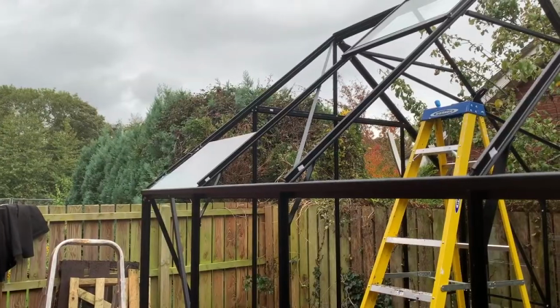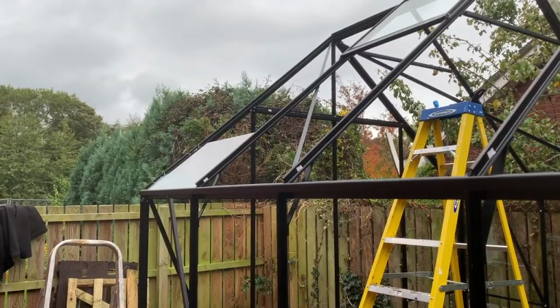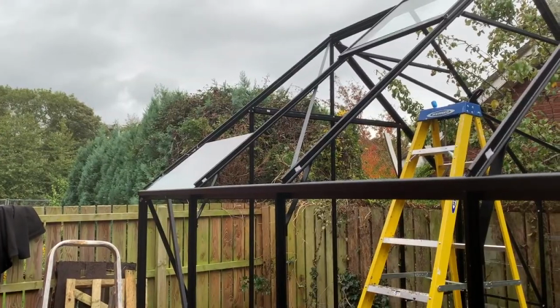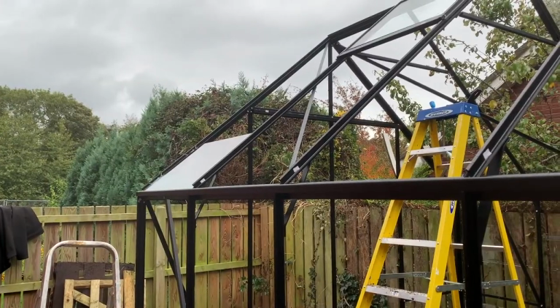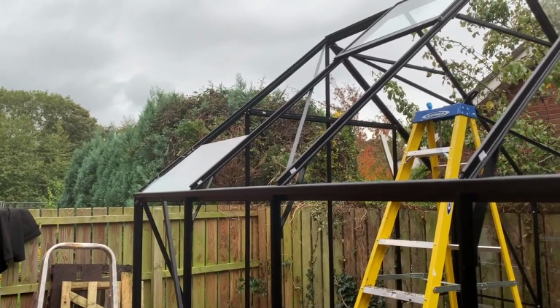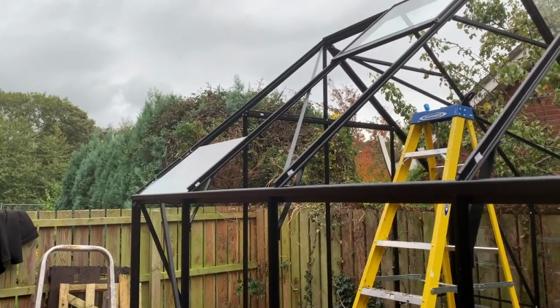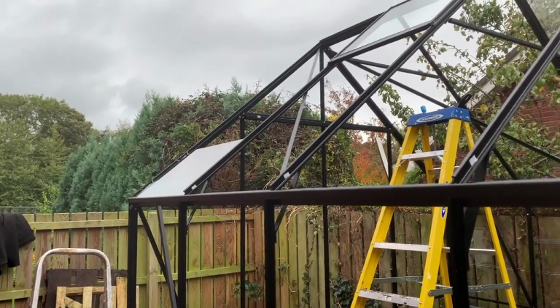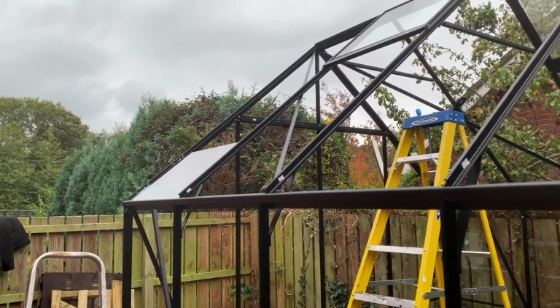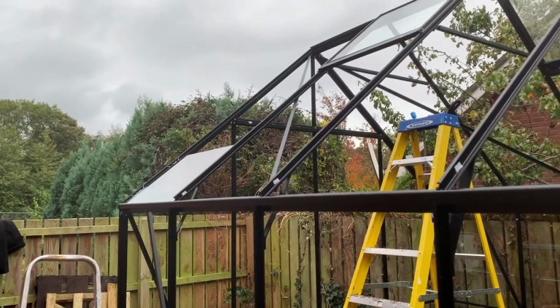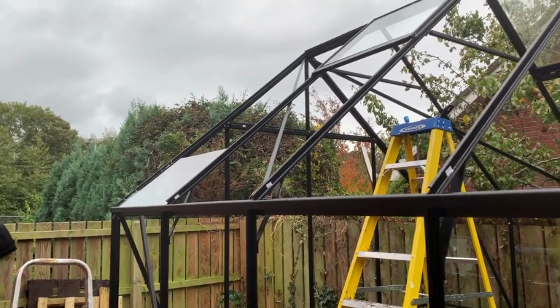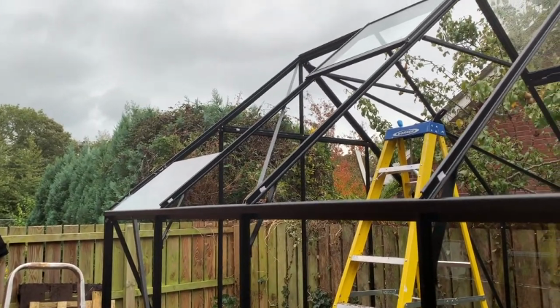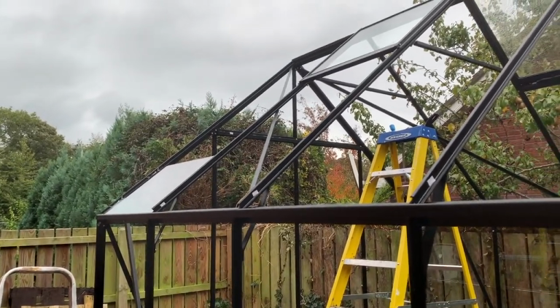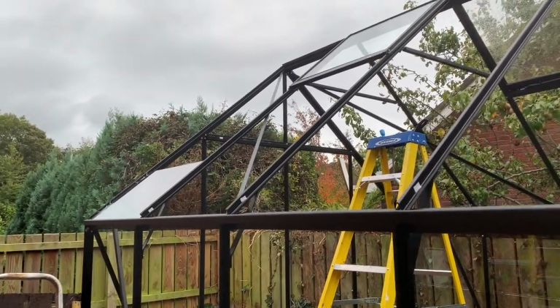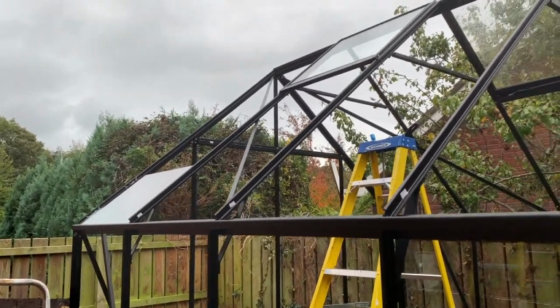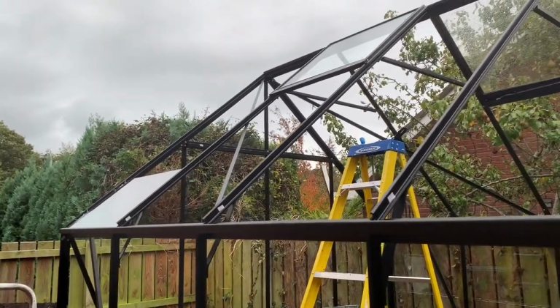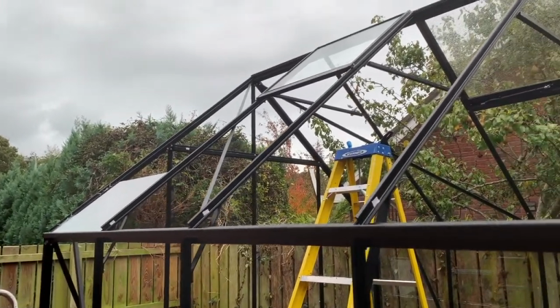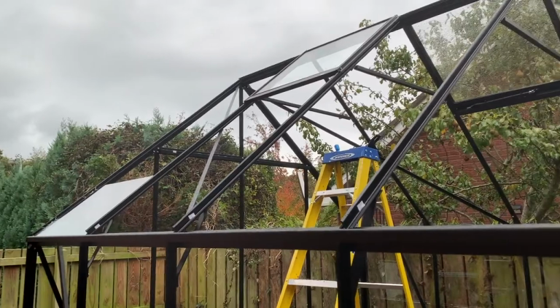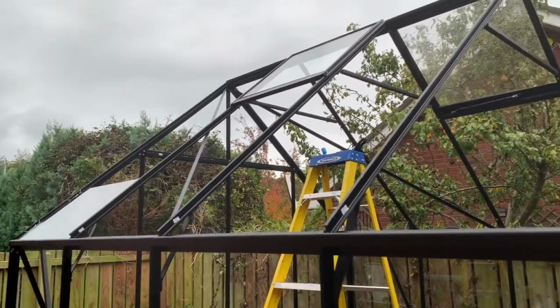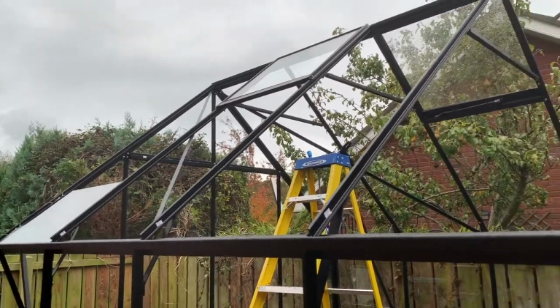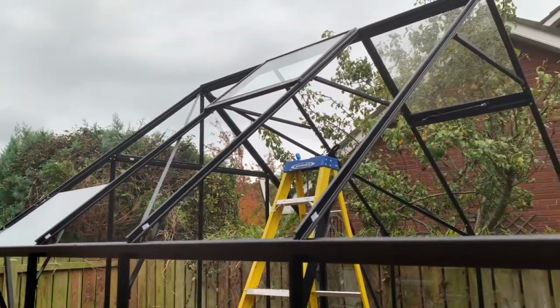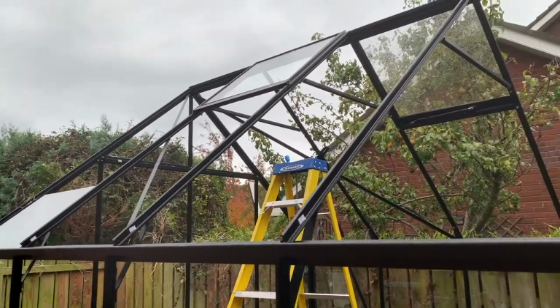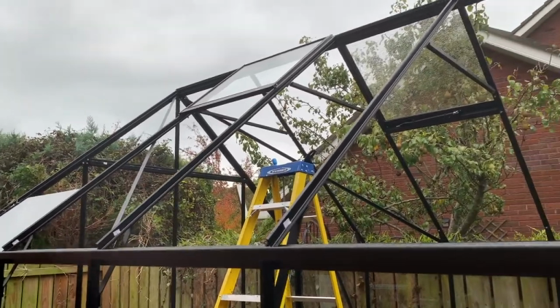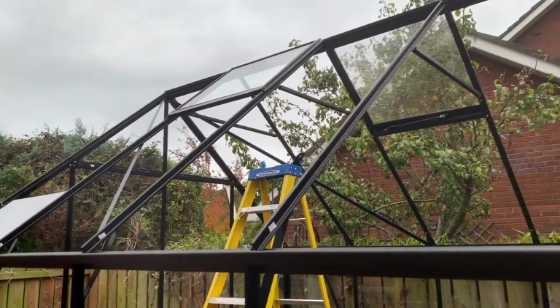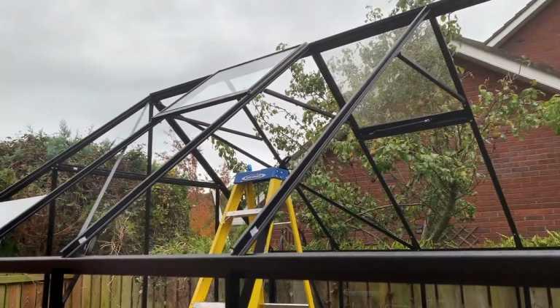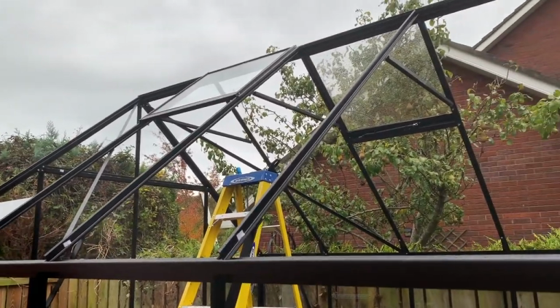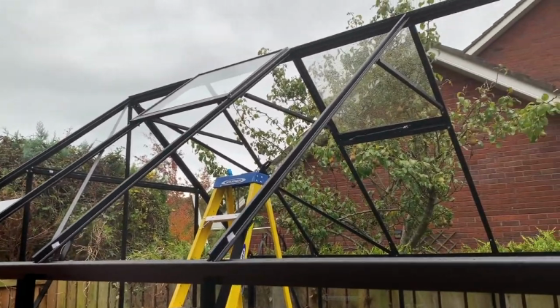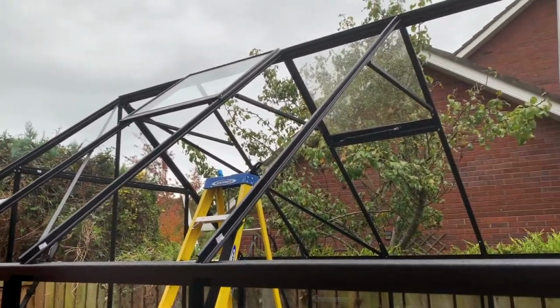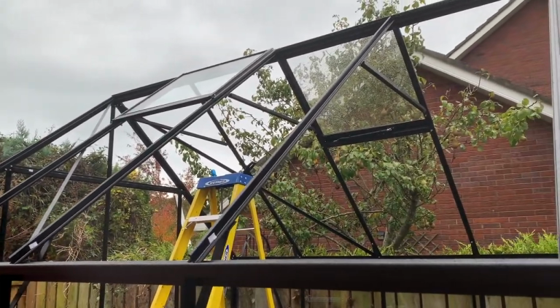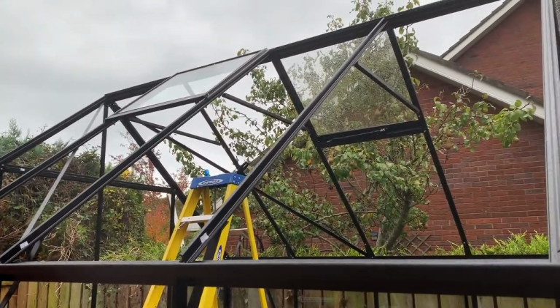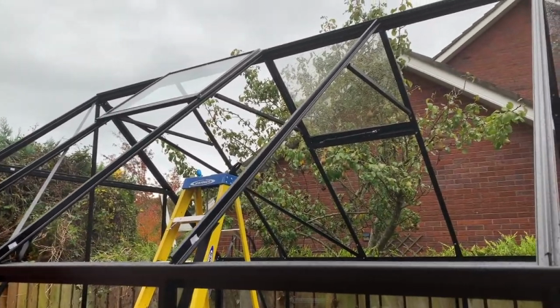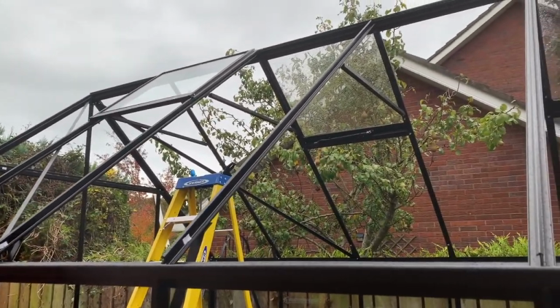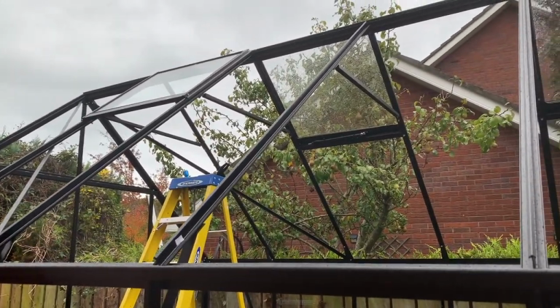Well, that's the first pane of glass in. The windows are all in as you can see, so let's crack on with the glazing.